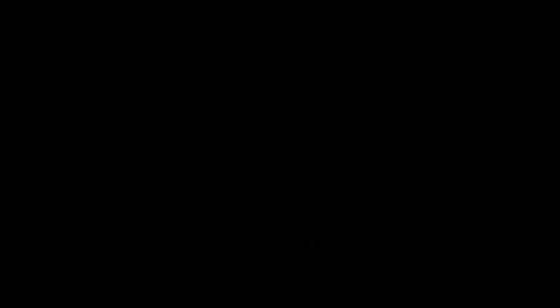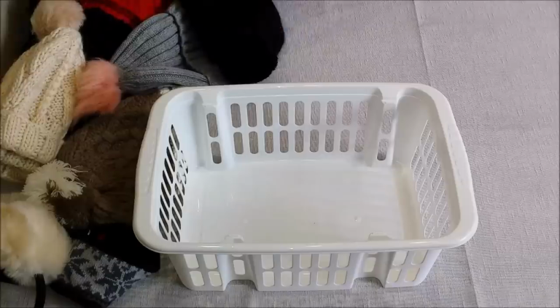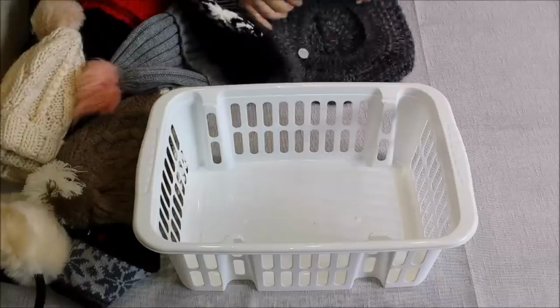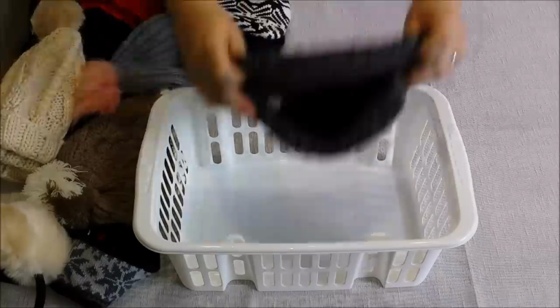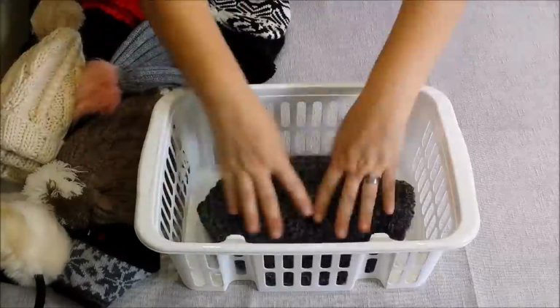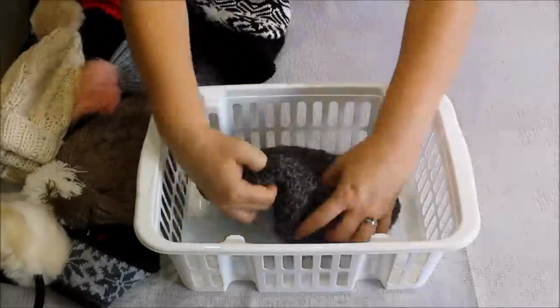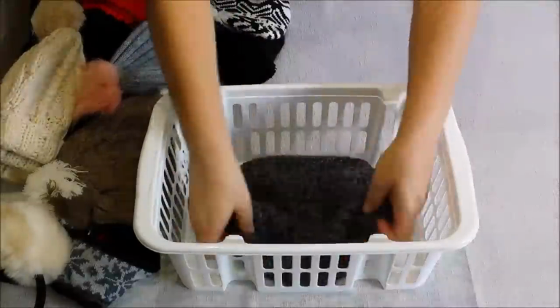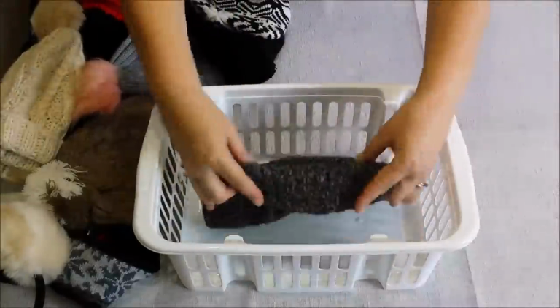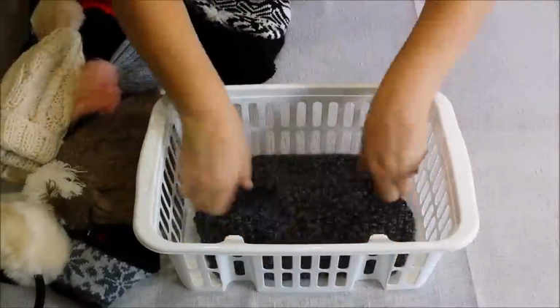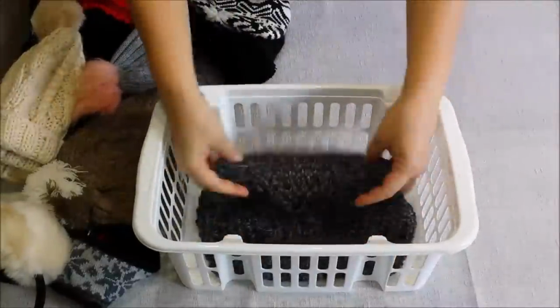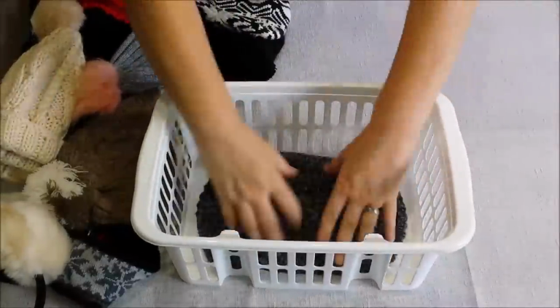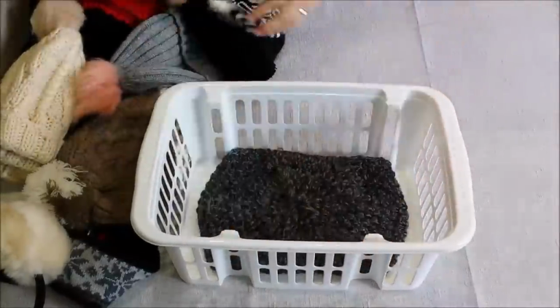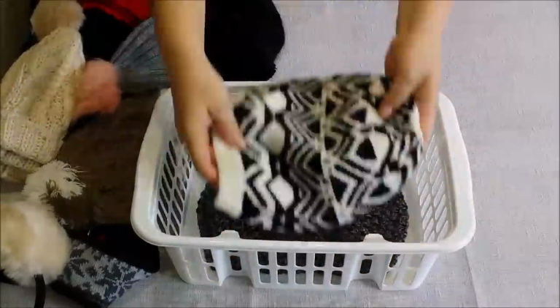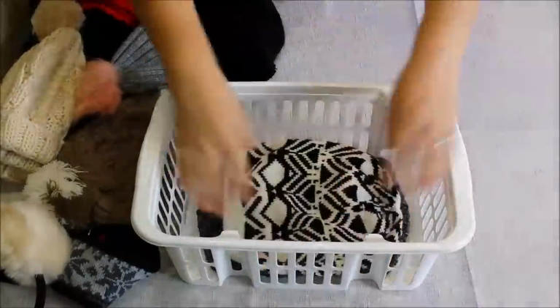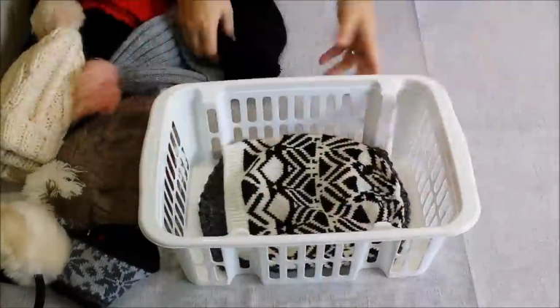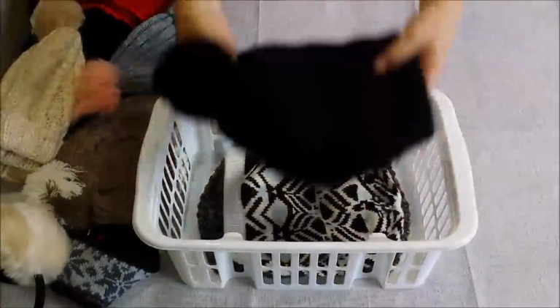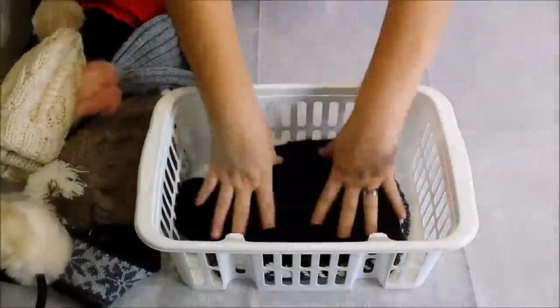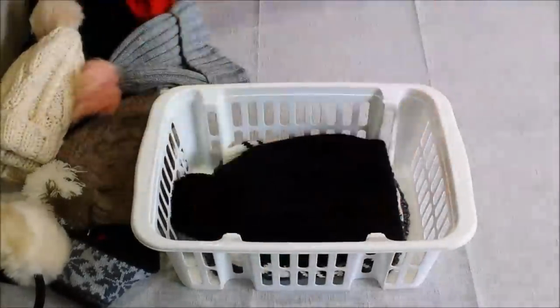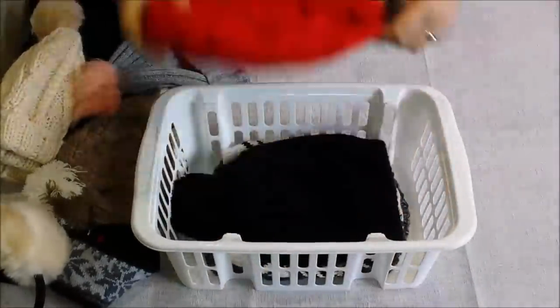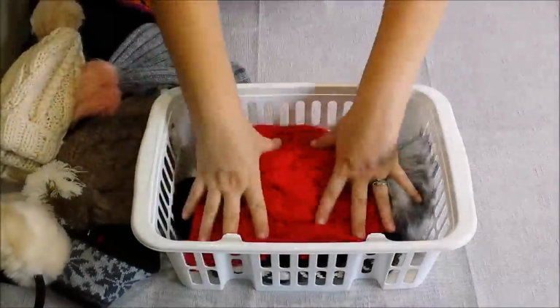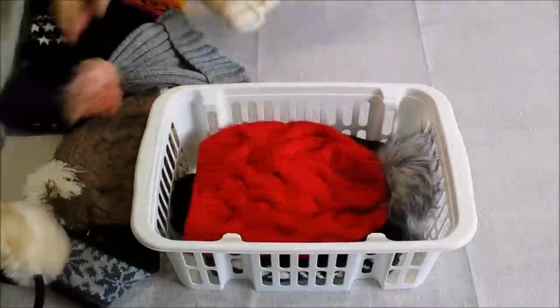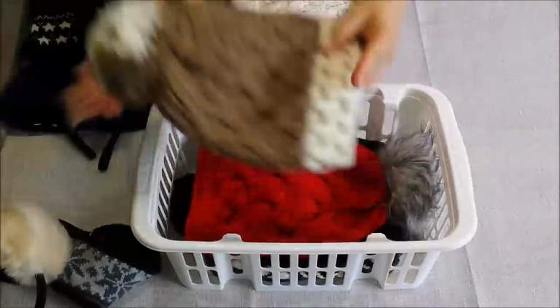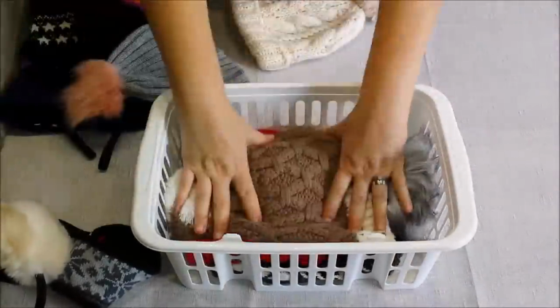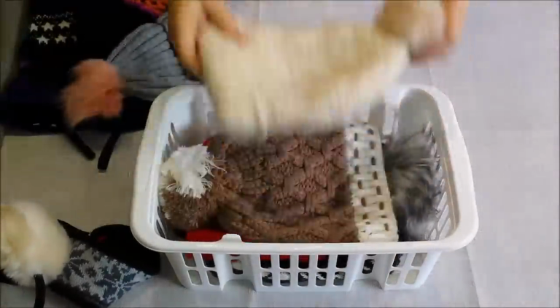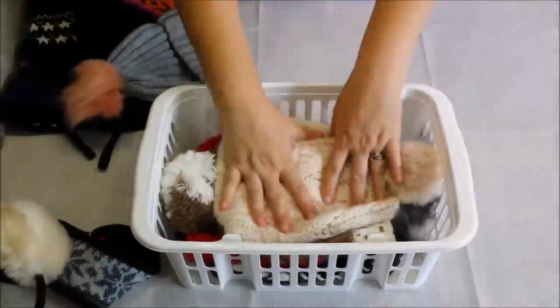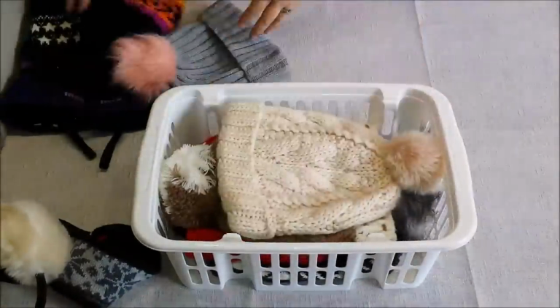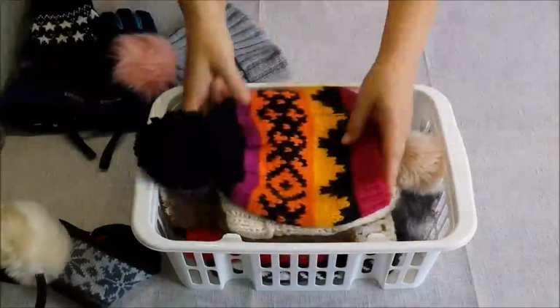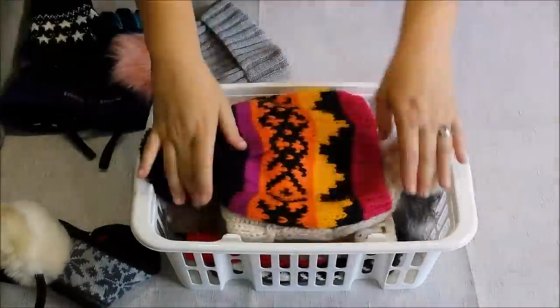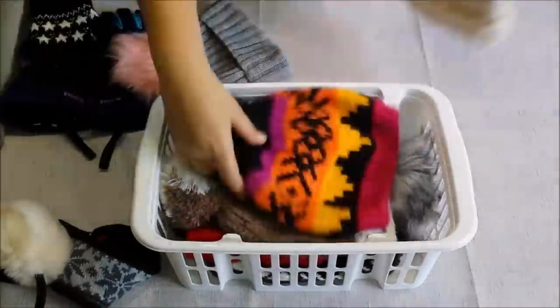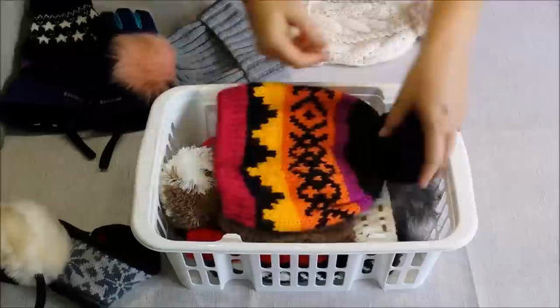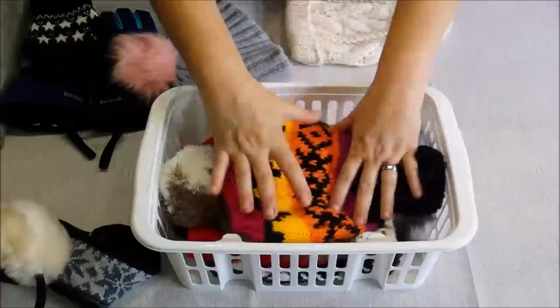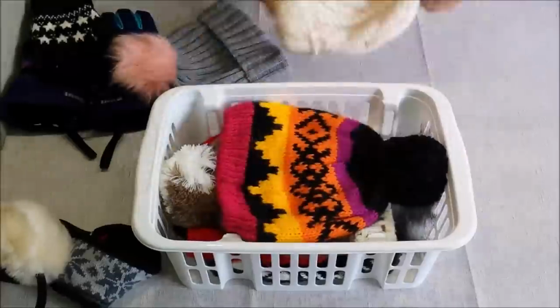In this basket, which I bought from the 99 cent store, I am putting all of my winter hats.